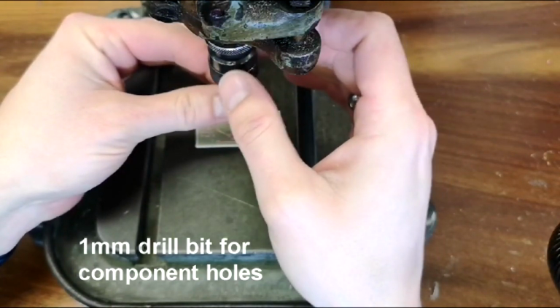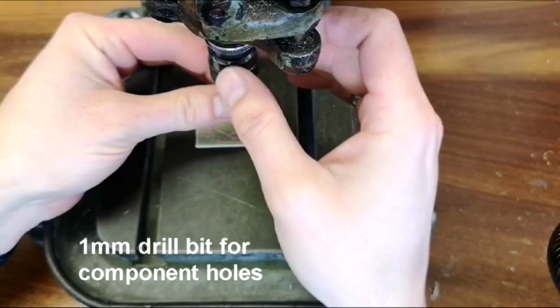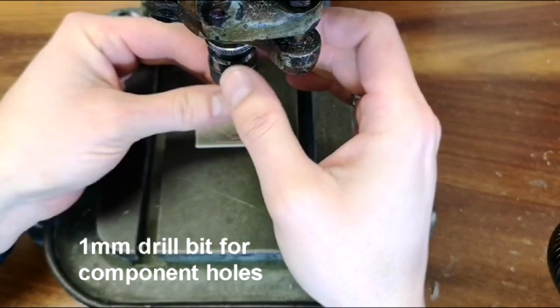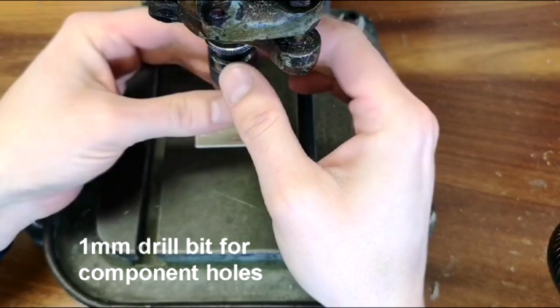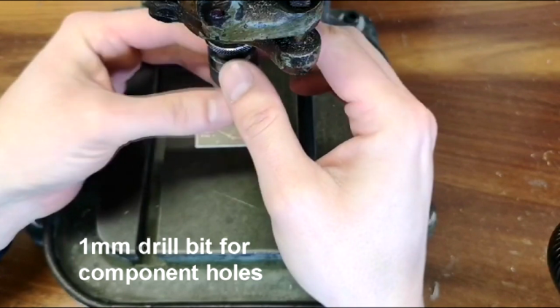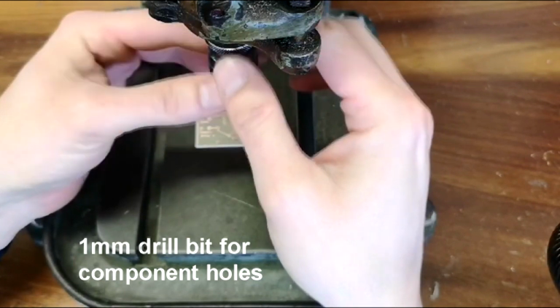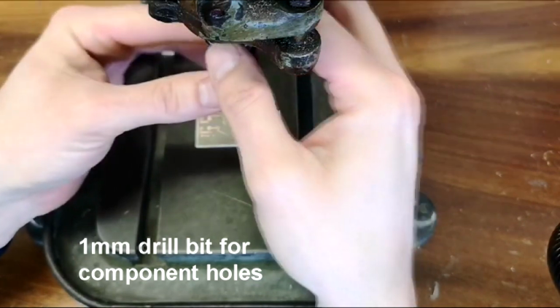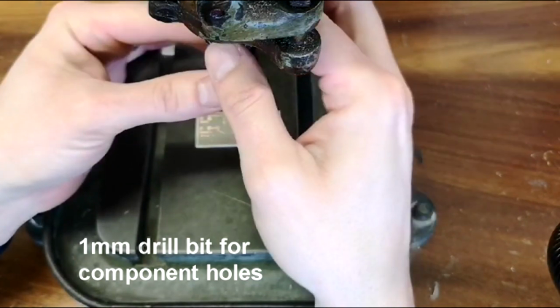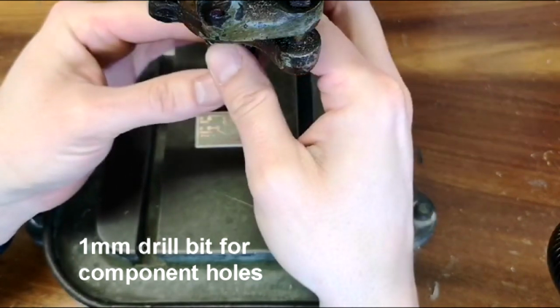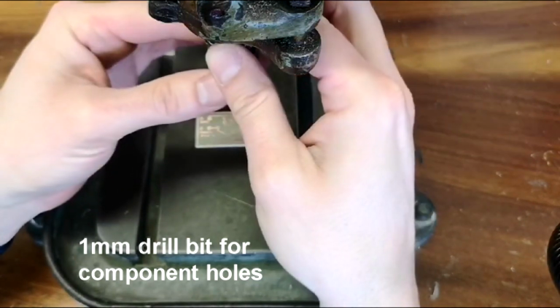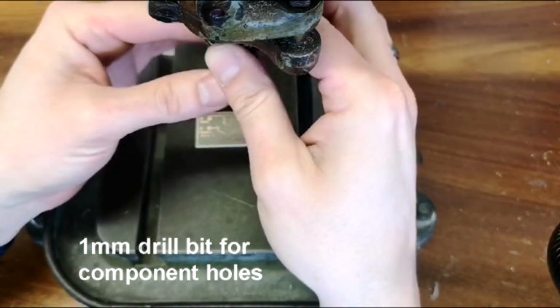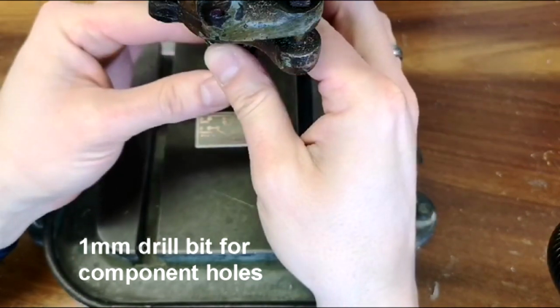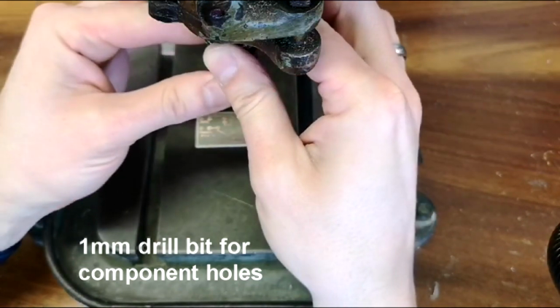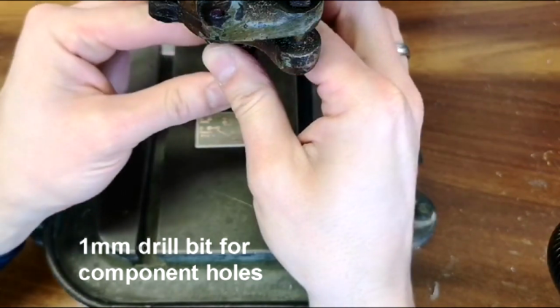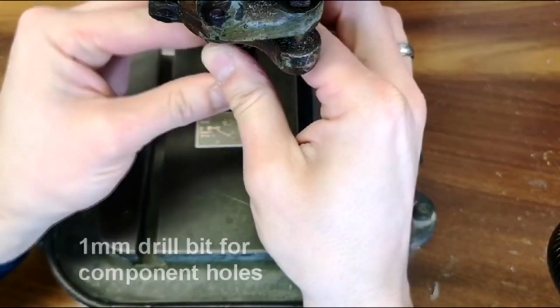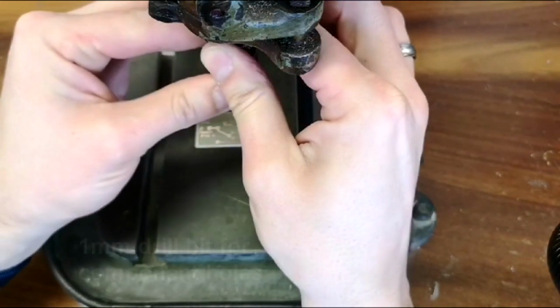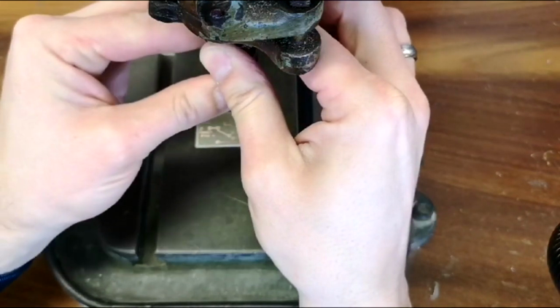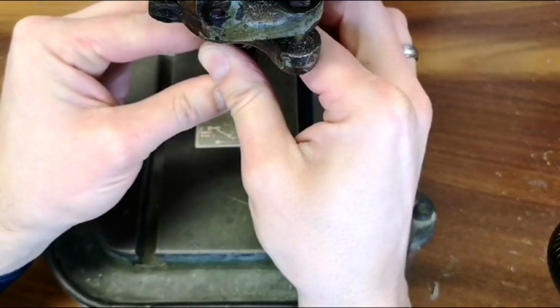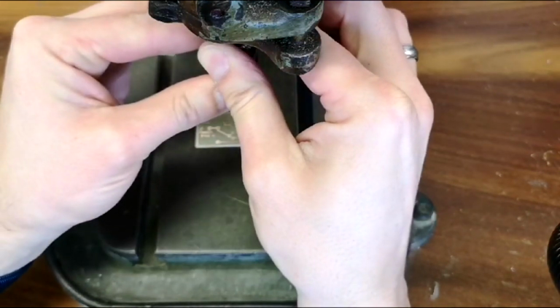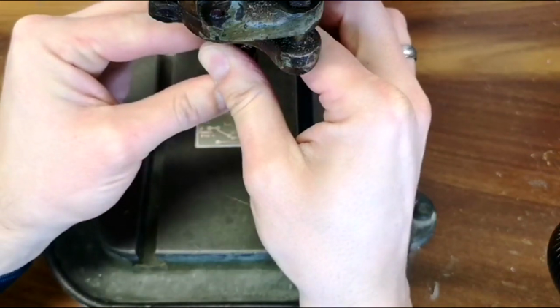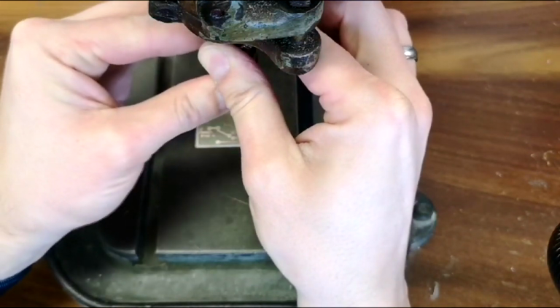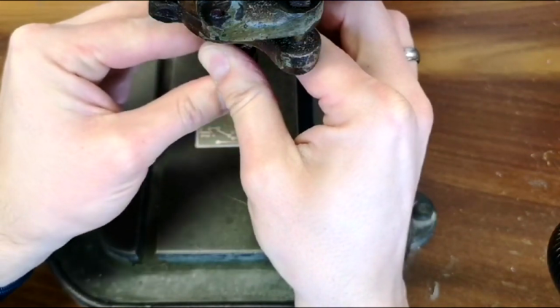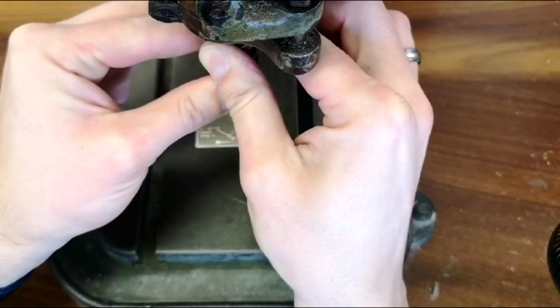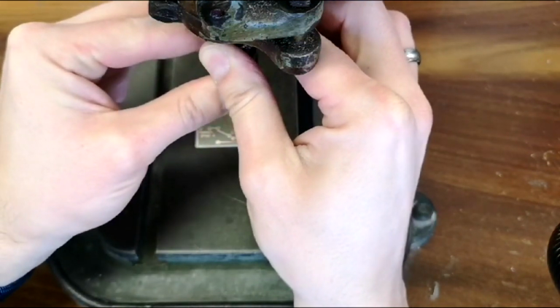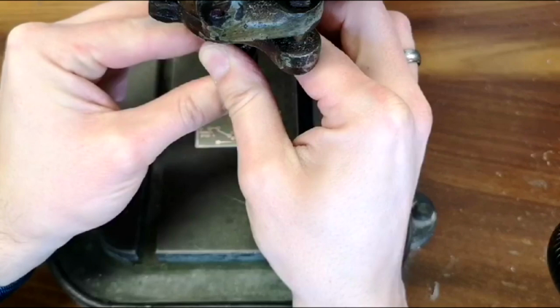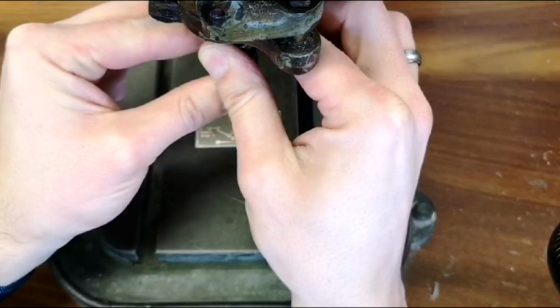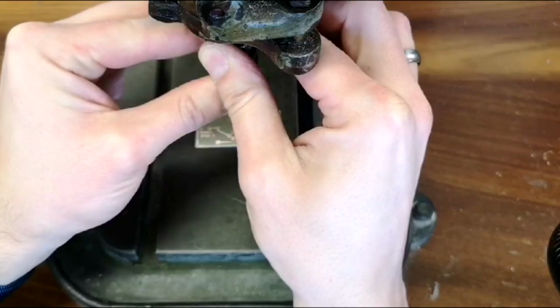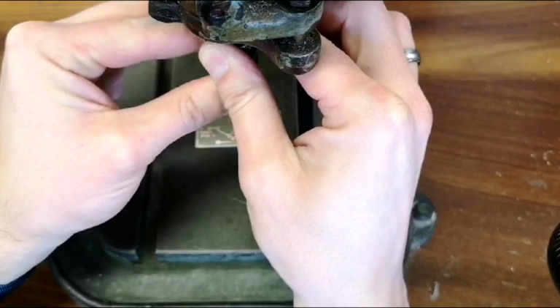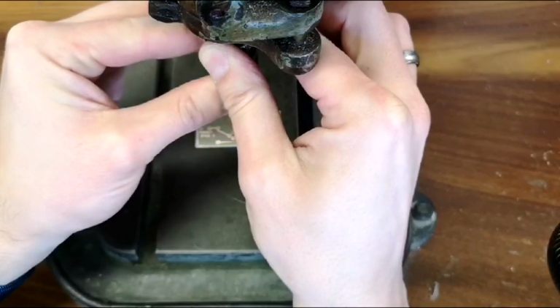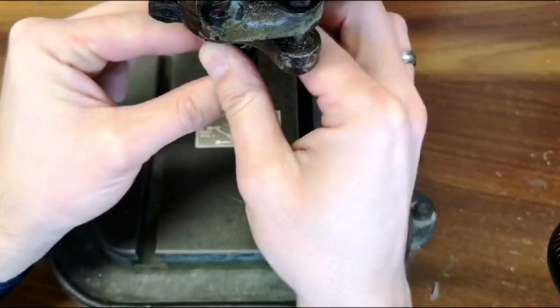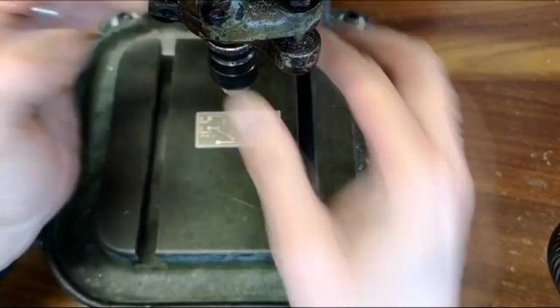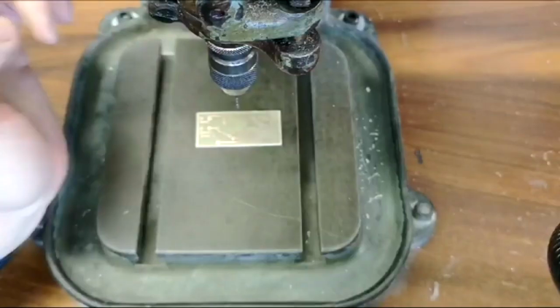As with all the drills we've used so far, right for tight, left for loose. So I've inserted the drill bit and tightened the chuck.